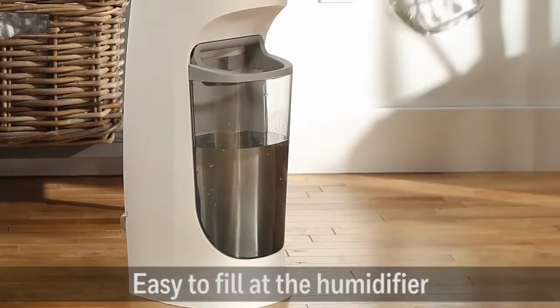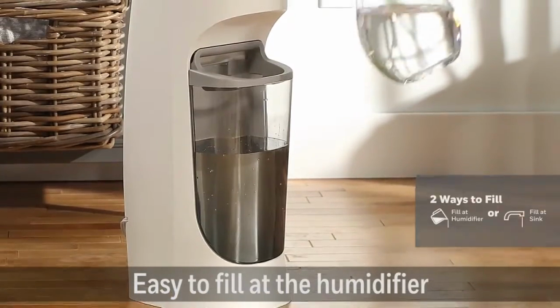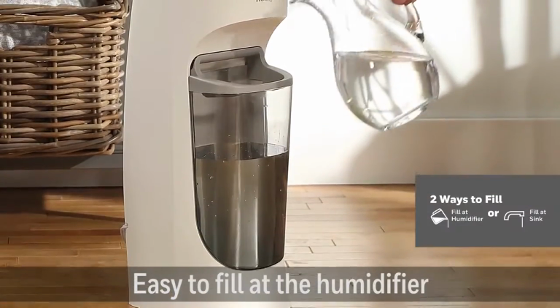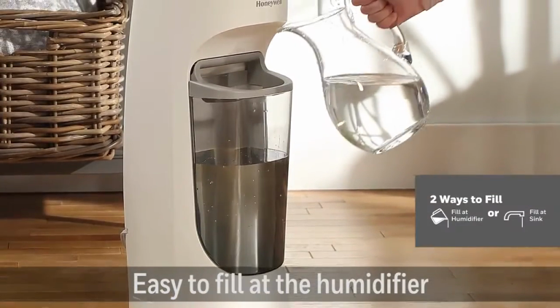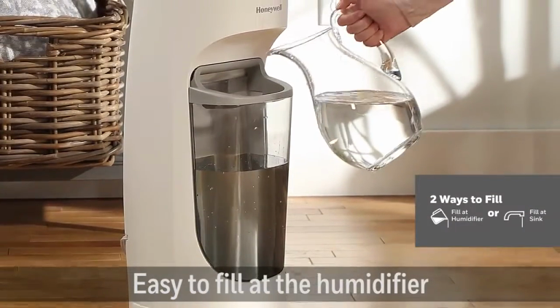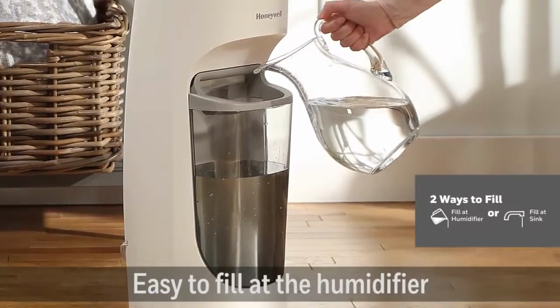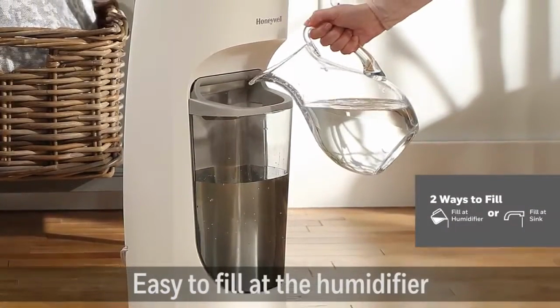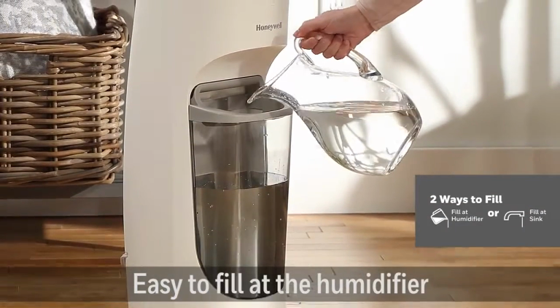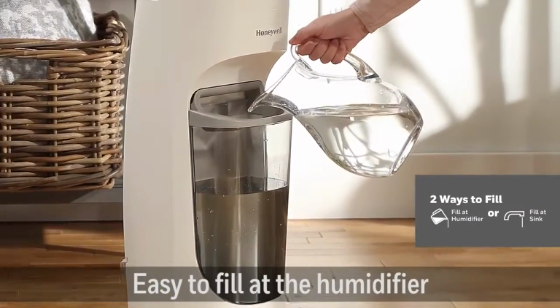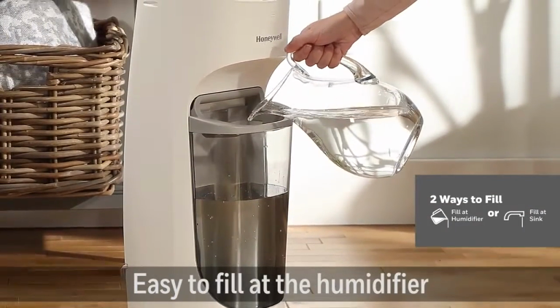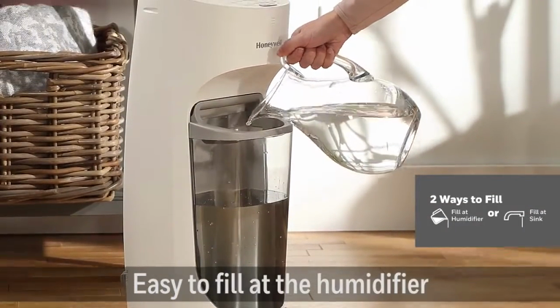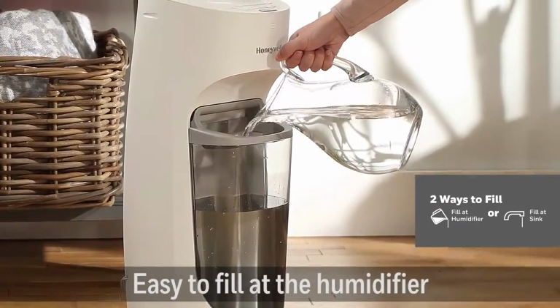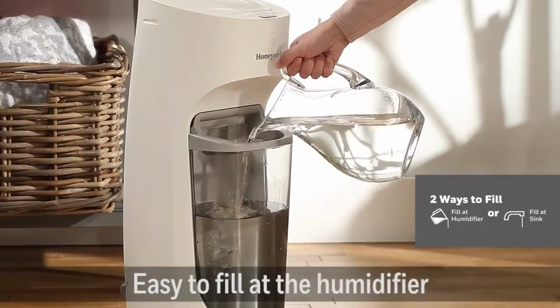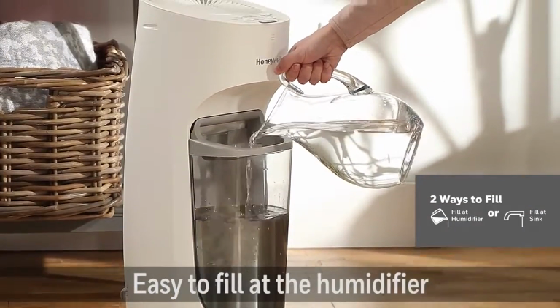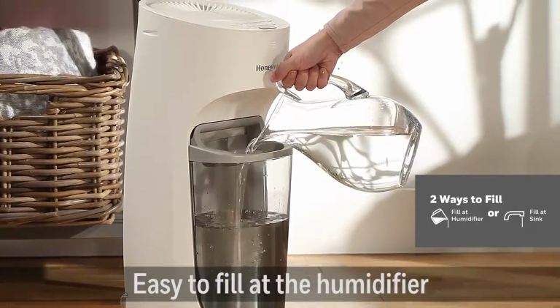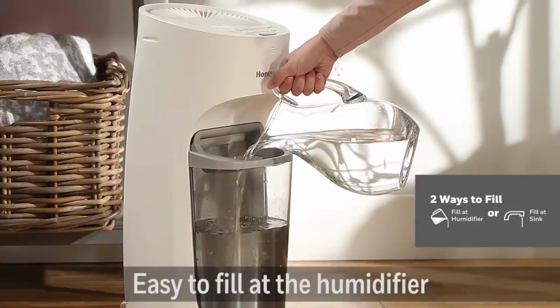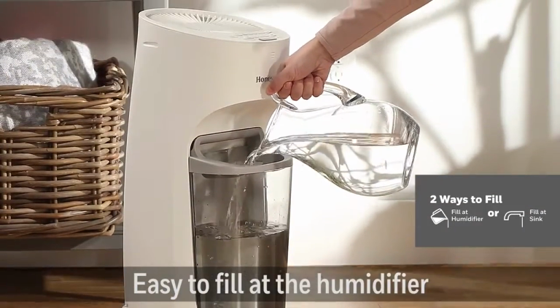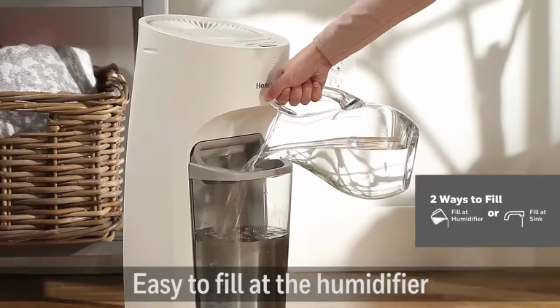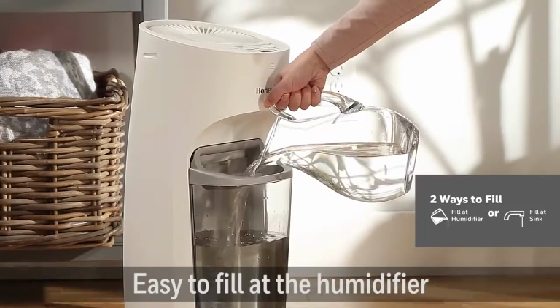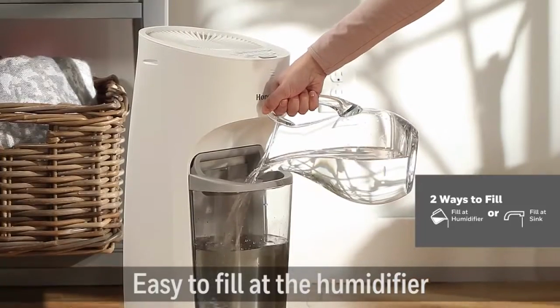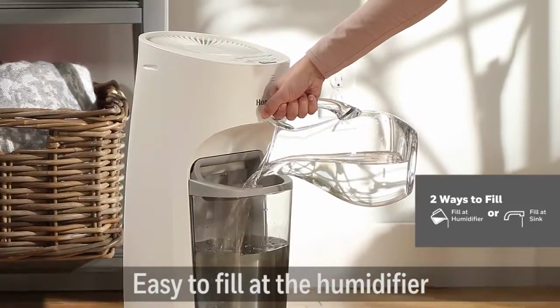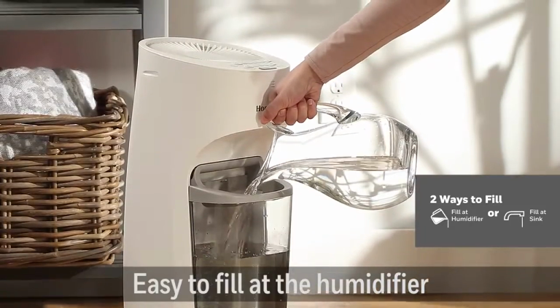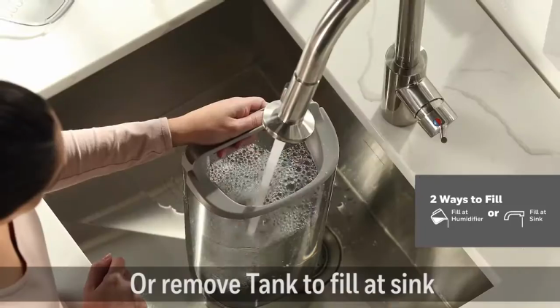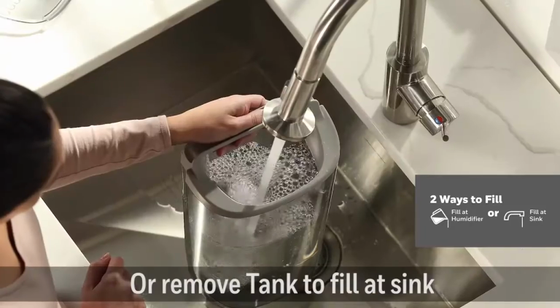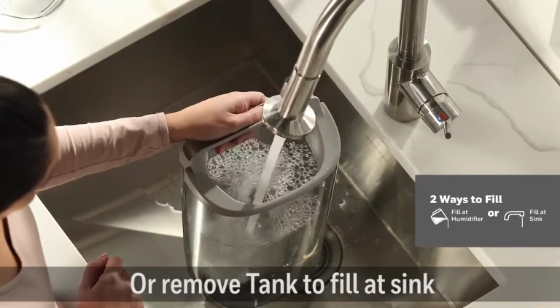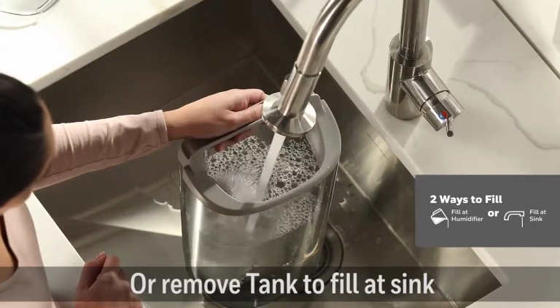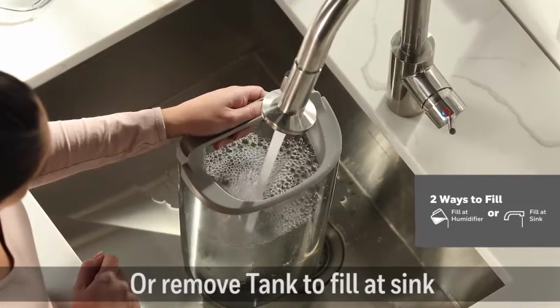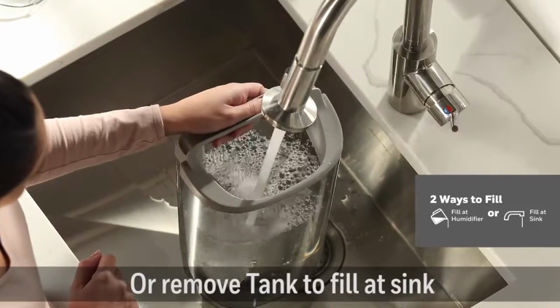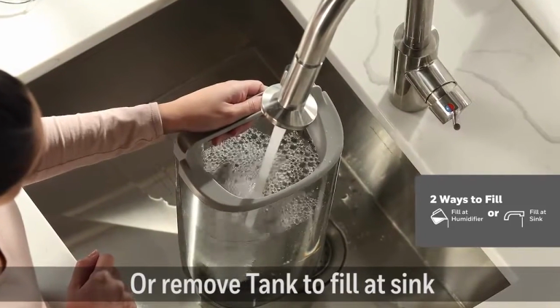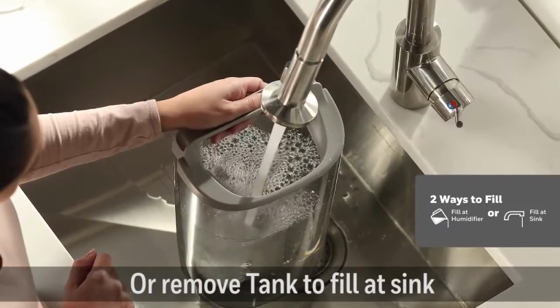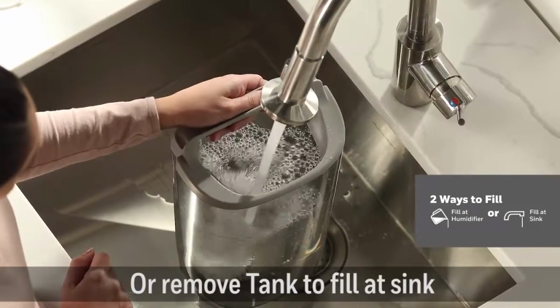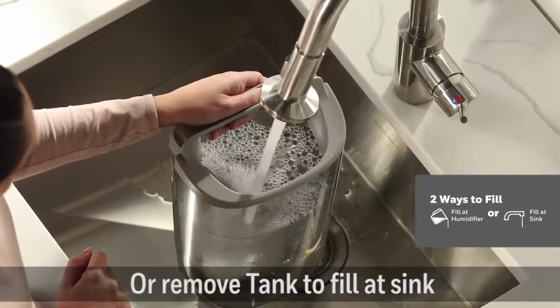Choose from two easy ways to fill. Use a pitcher to pour water directly into the tank, or fill the removable tank at the sink.